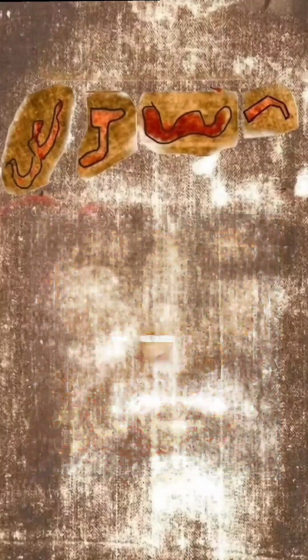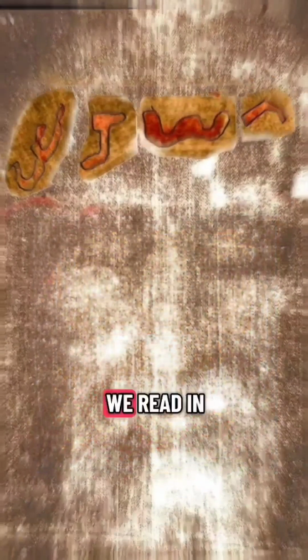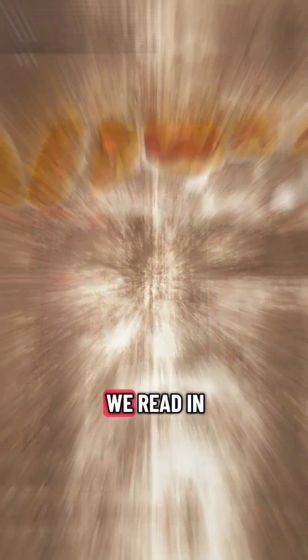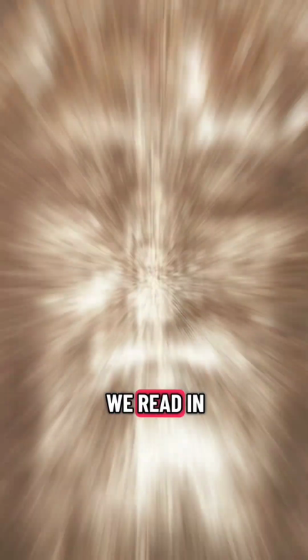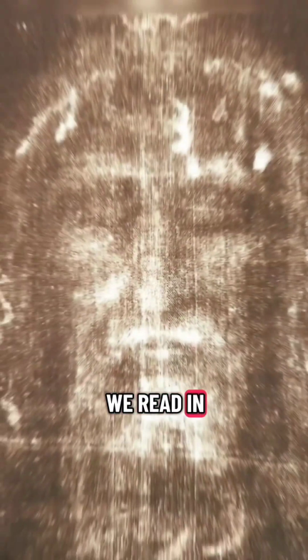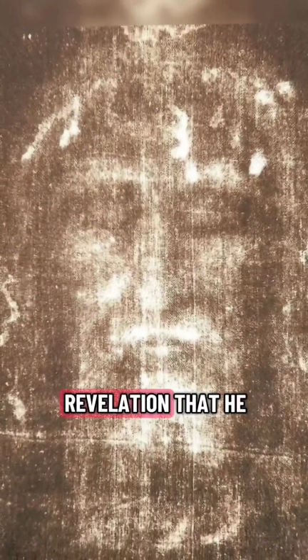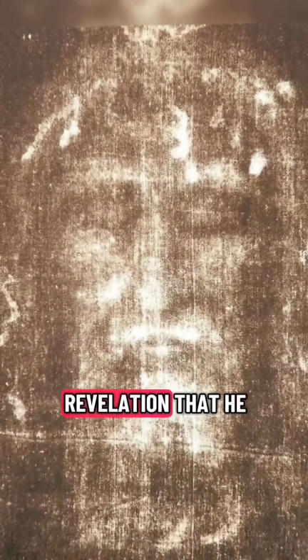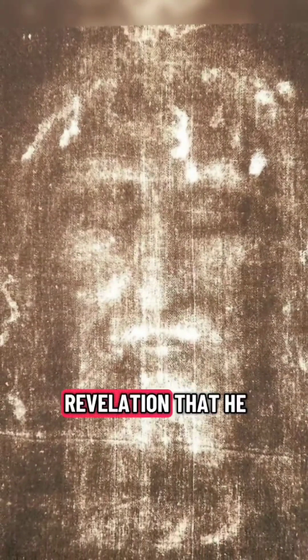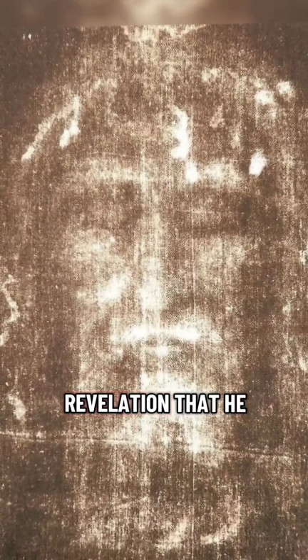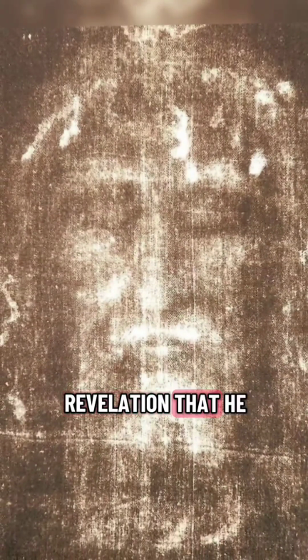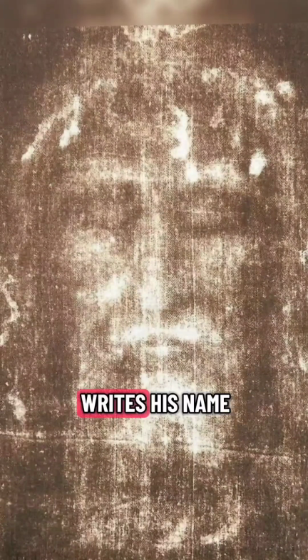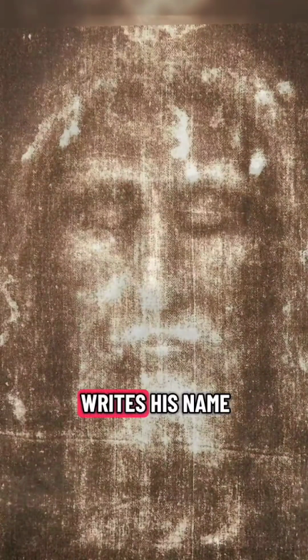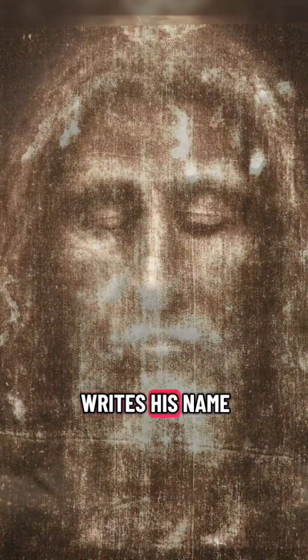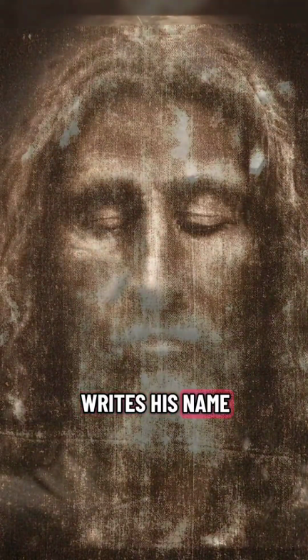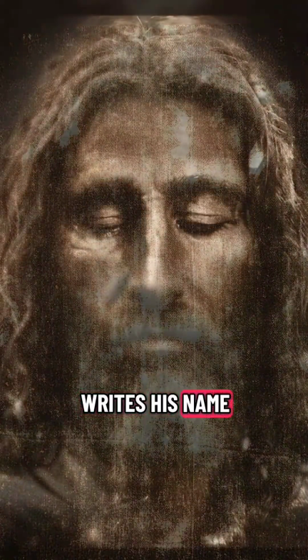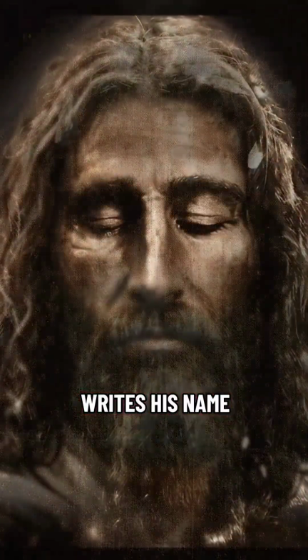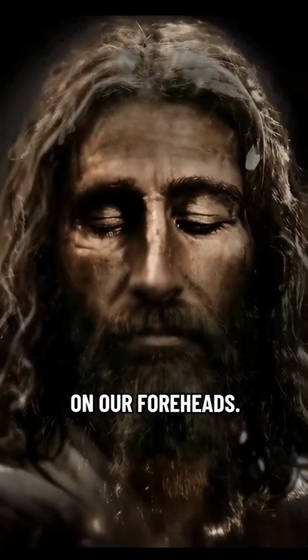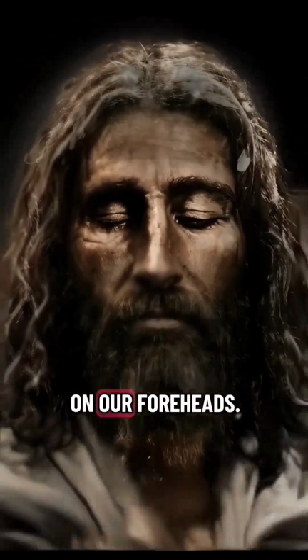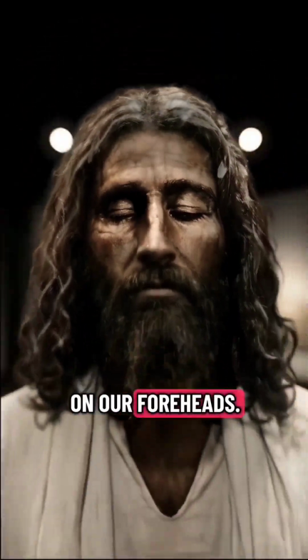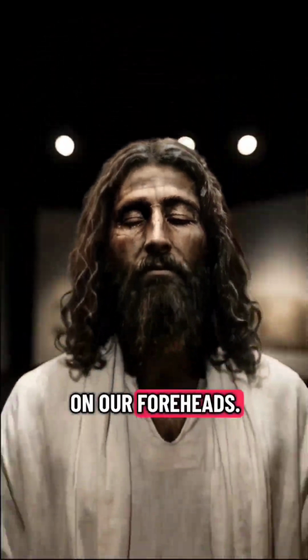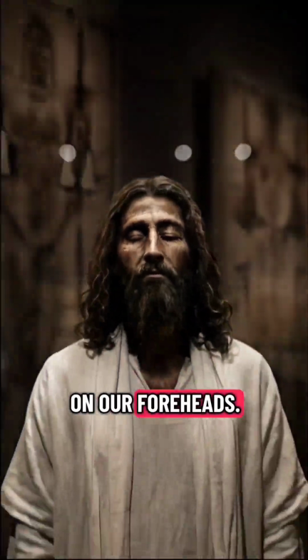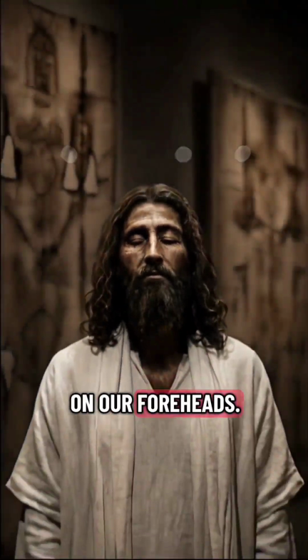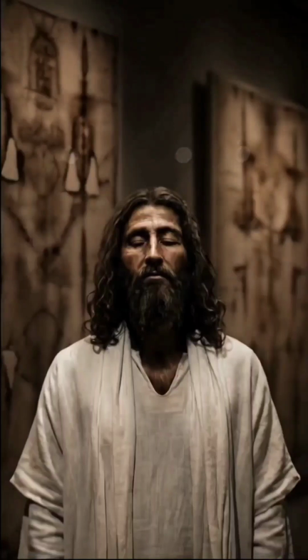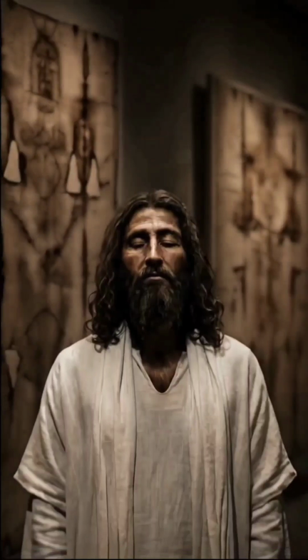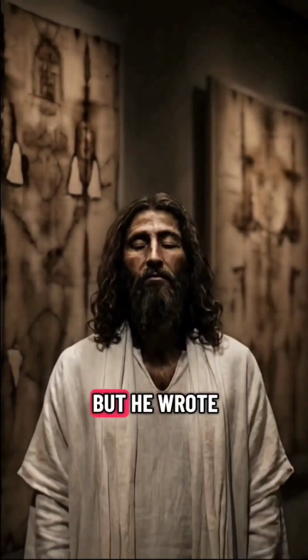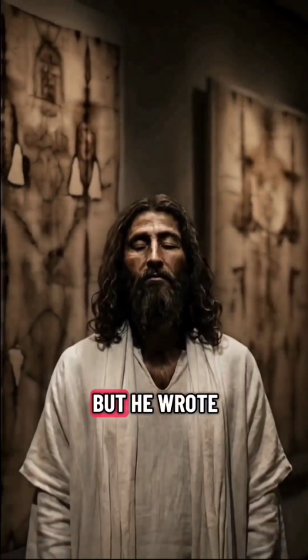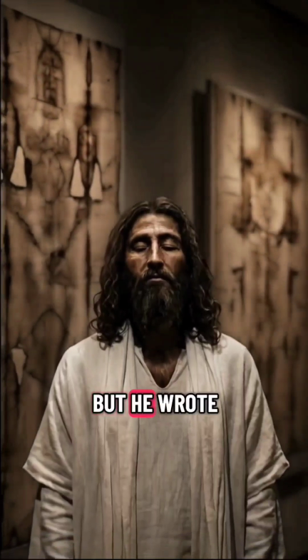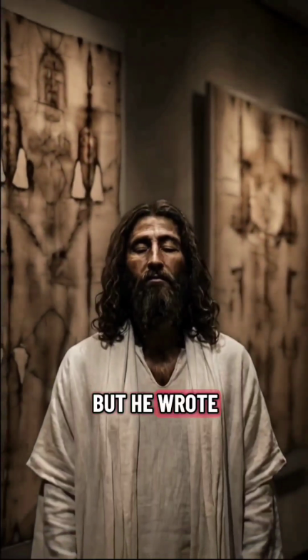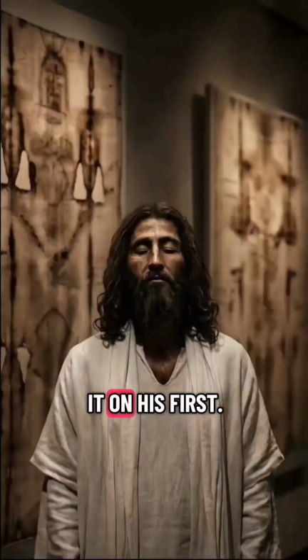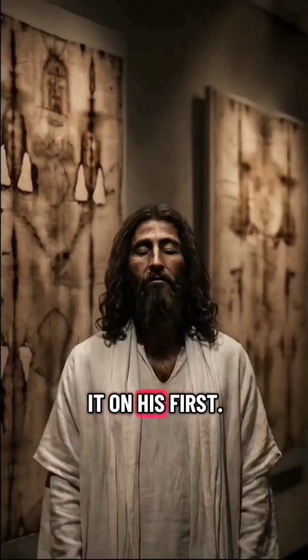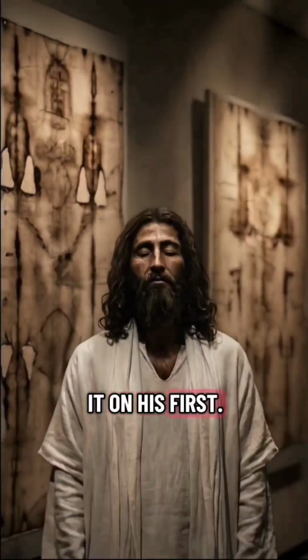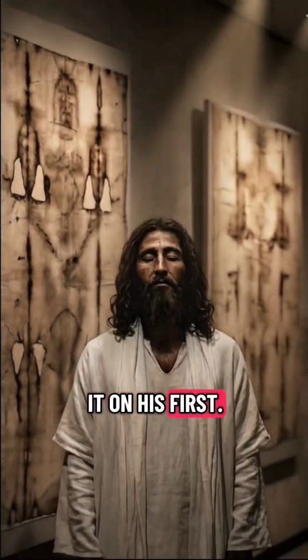We read in Revelation that he writes his name on our foreheads — but he wrote it on his first.